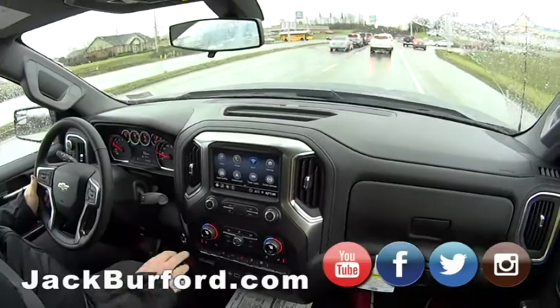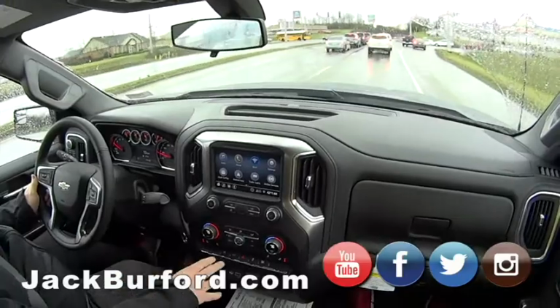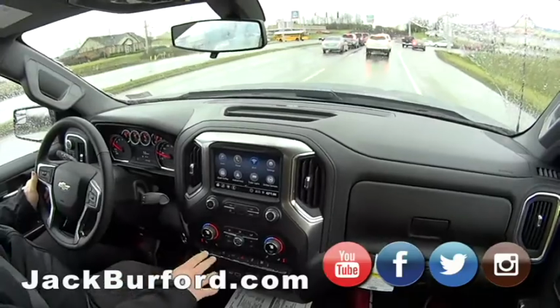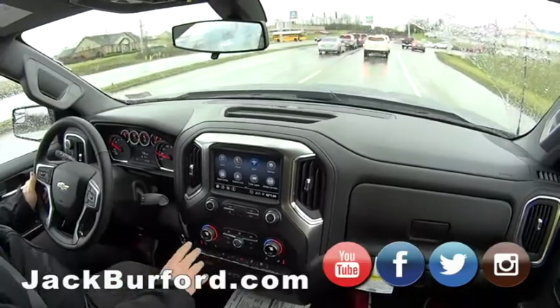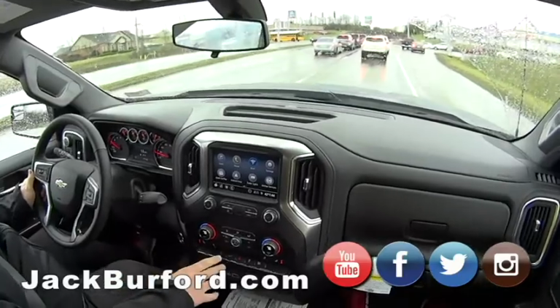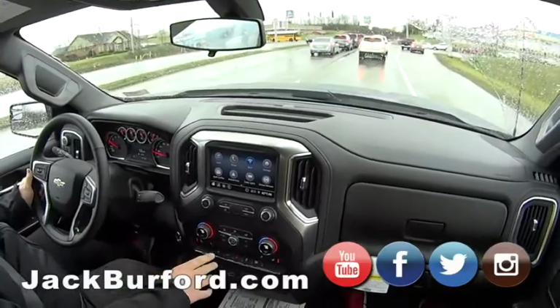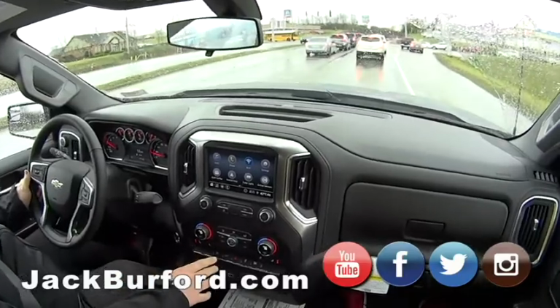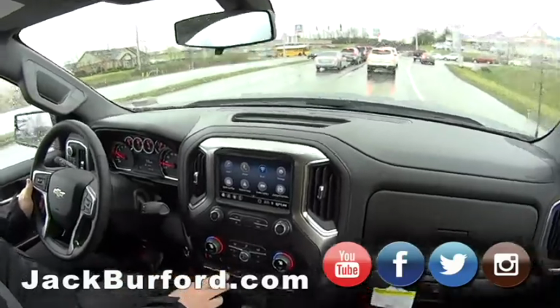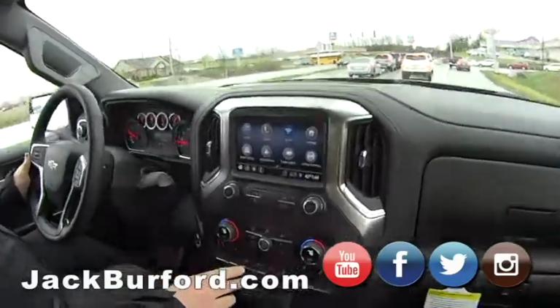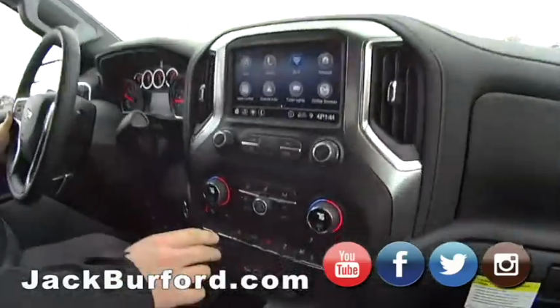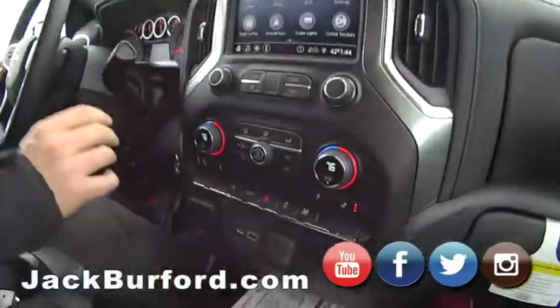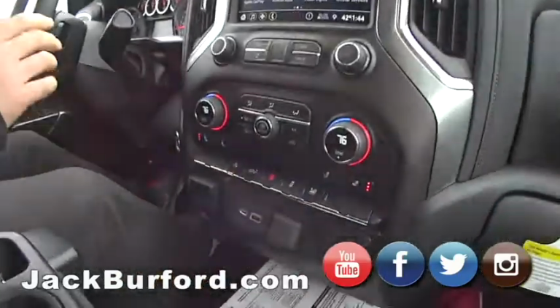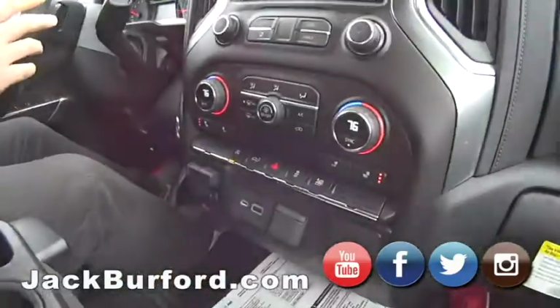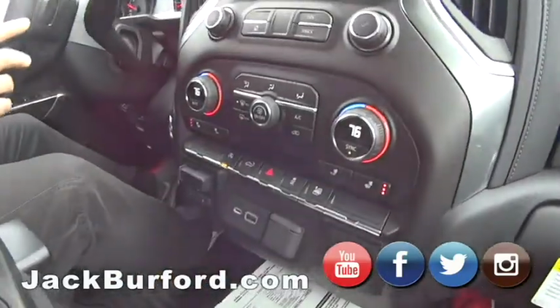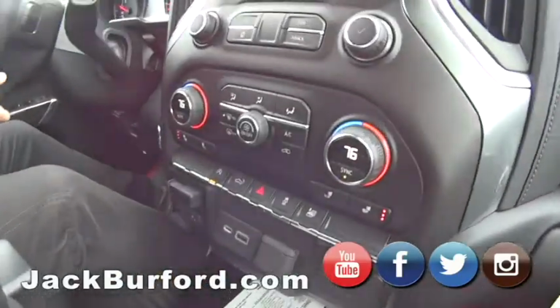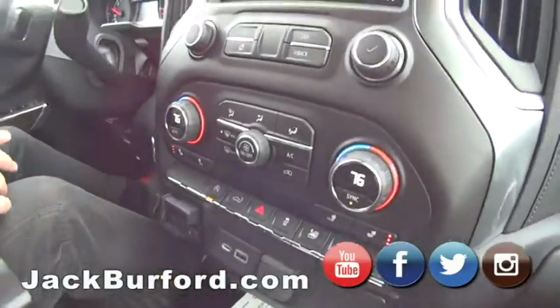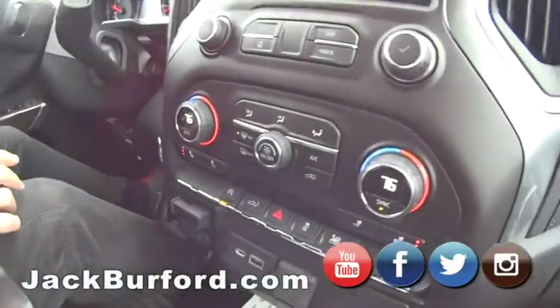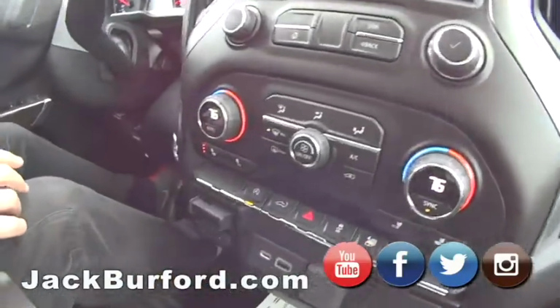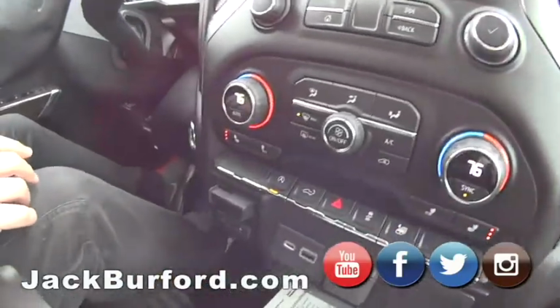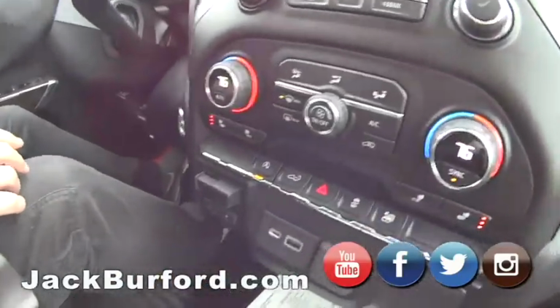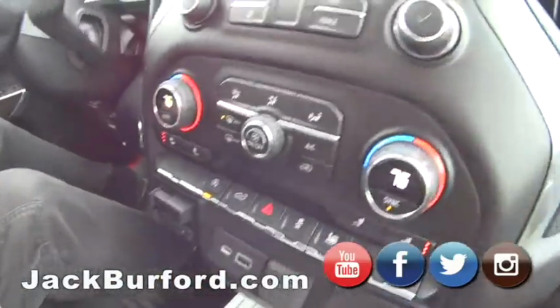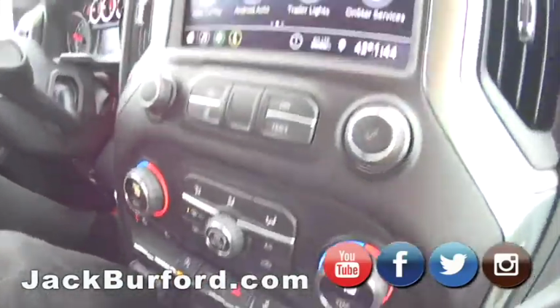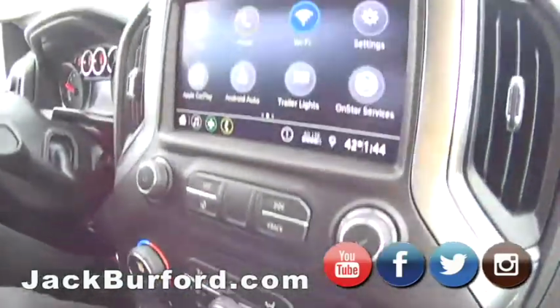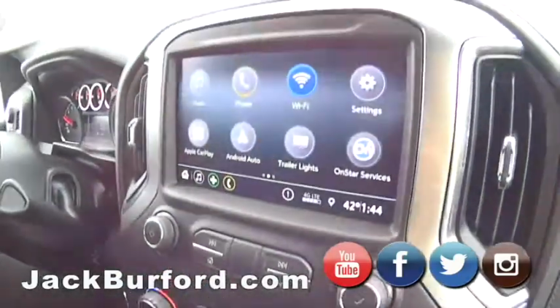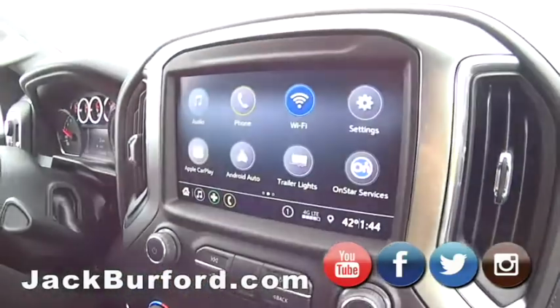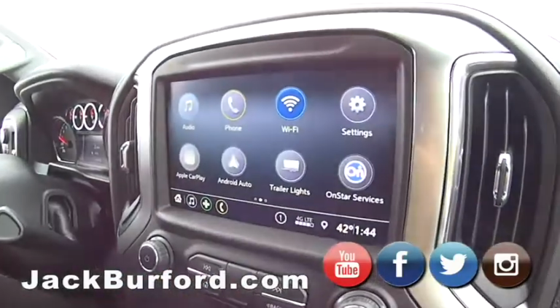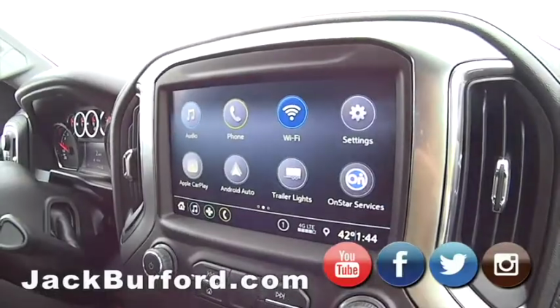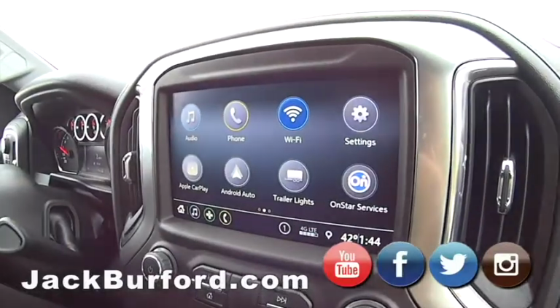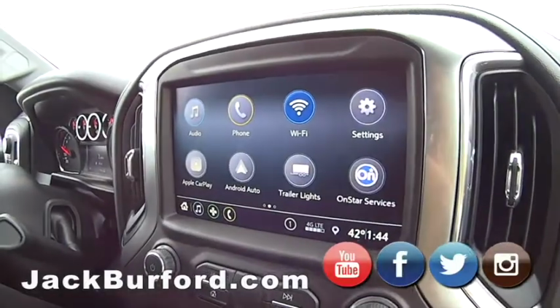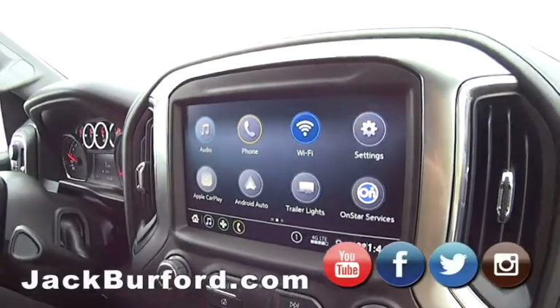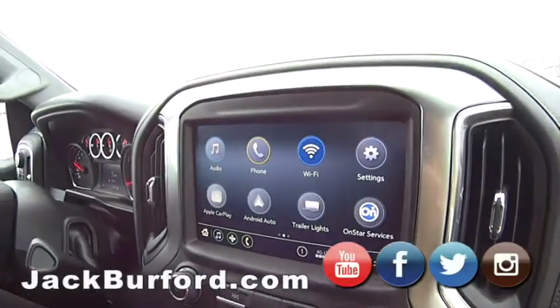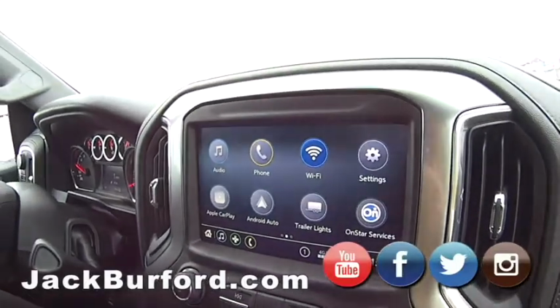It's got auto stop, heated seats — look at the gas mileage, the gas mileage is ridiculous. Oh my gosh. Android Auto, it's got everything.